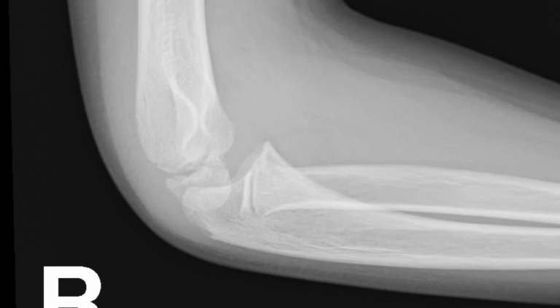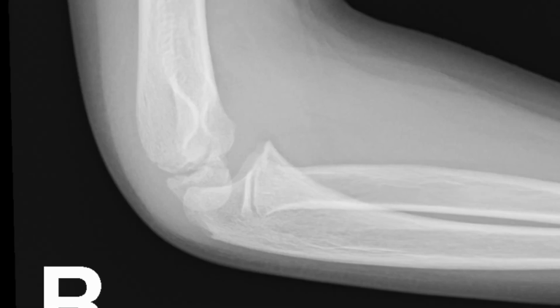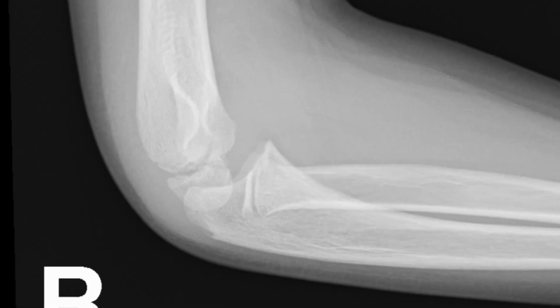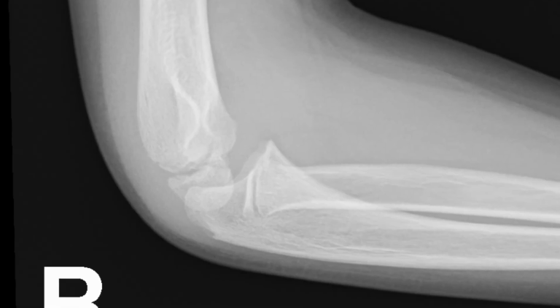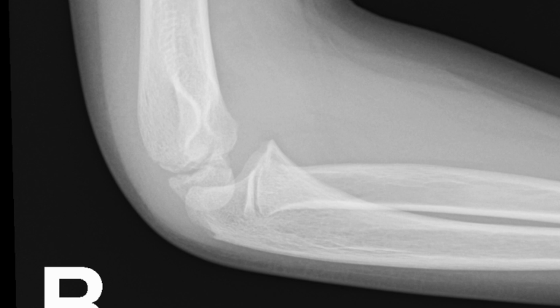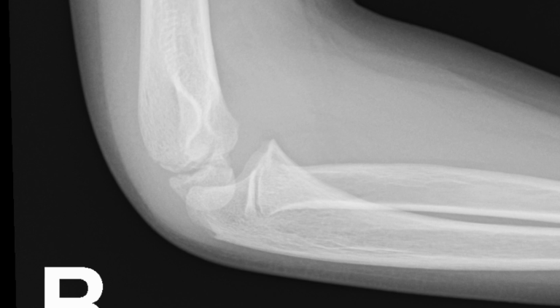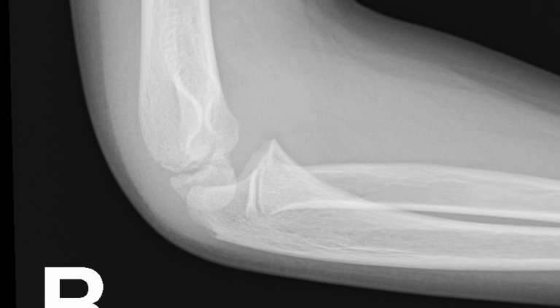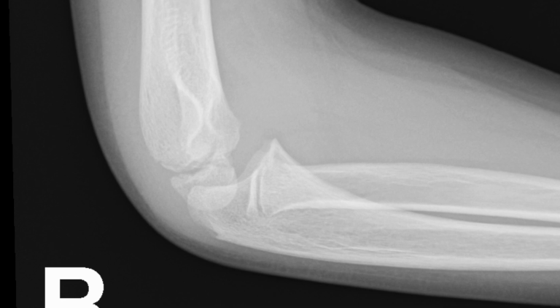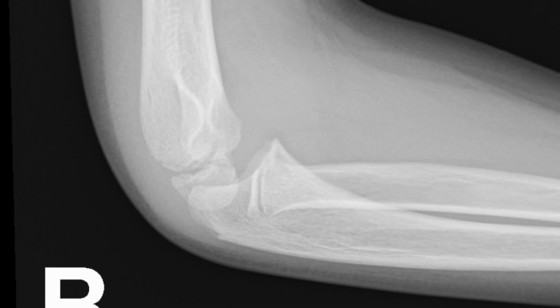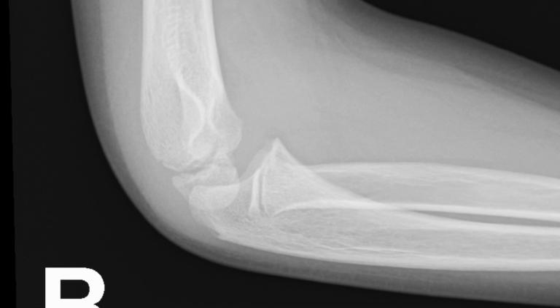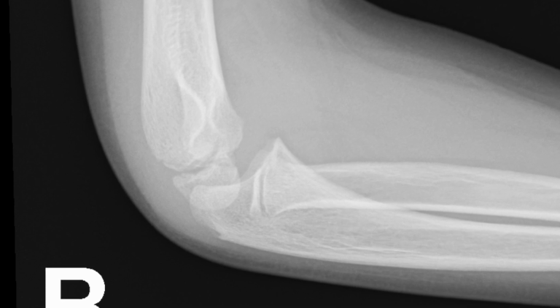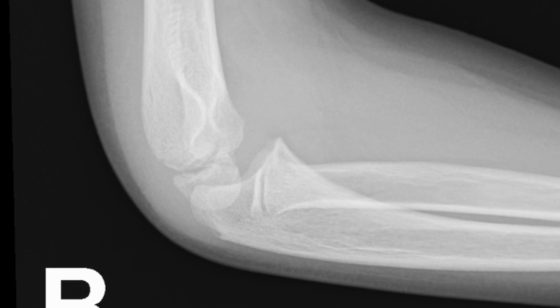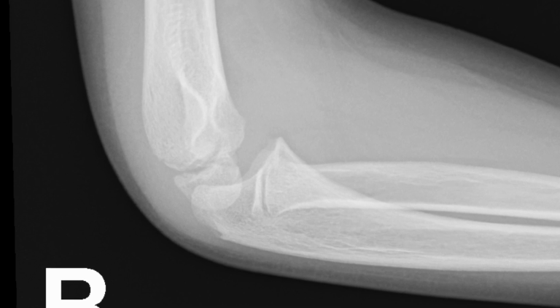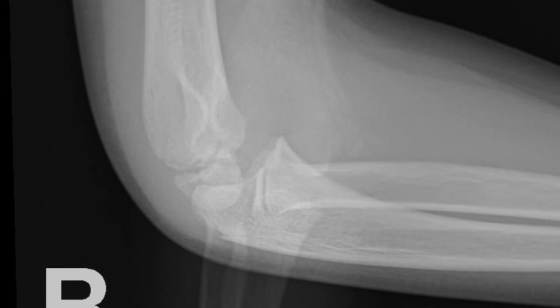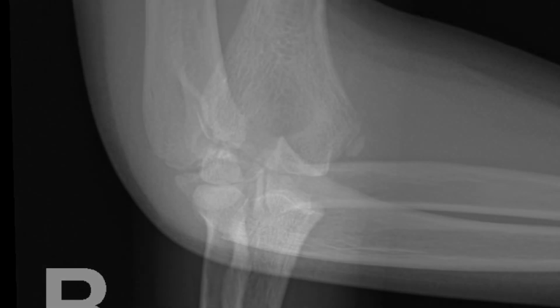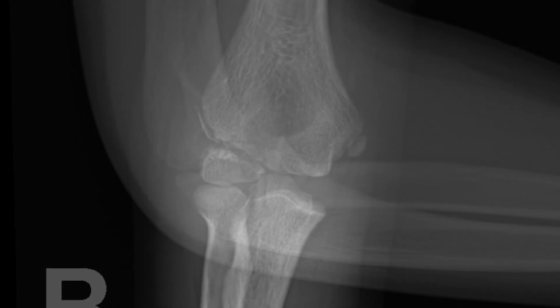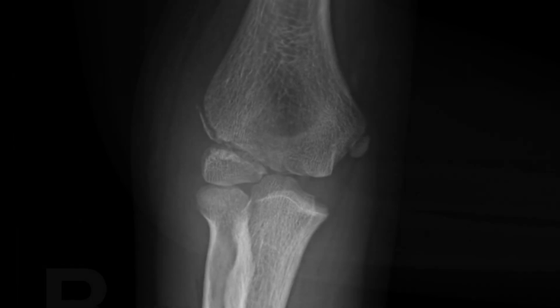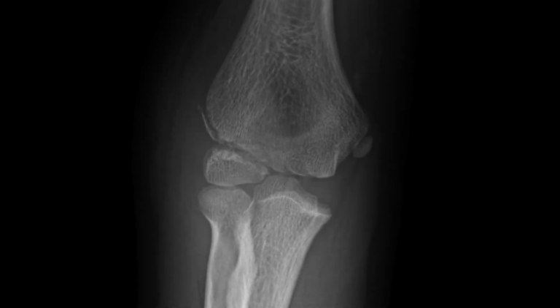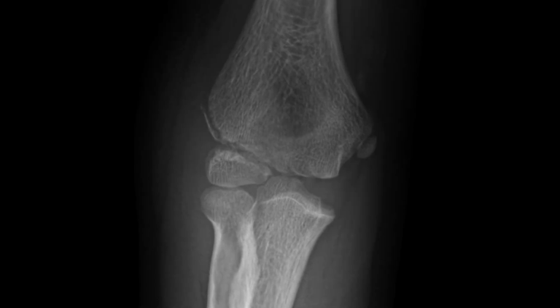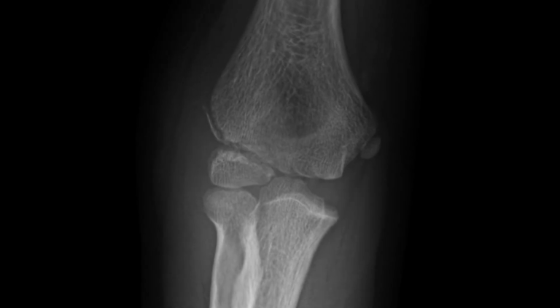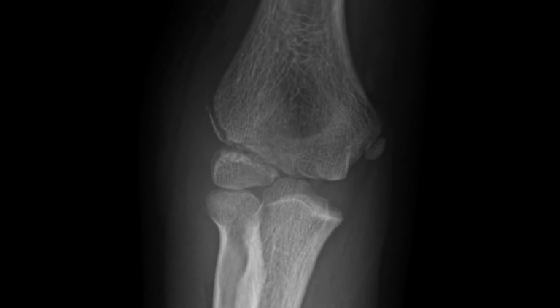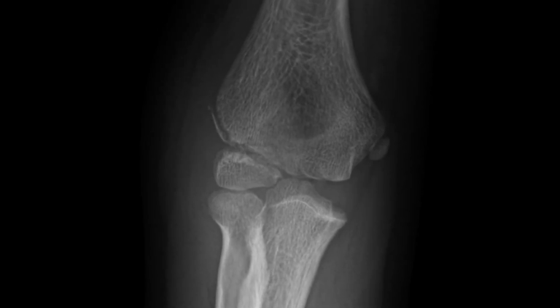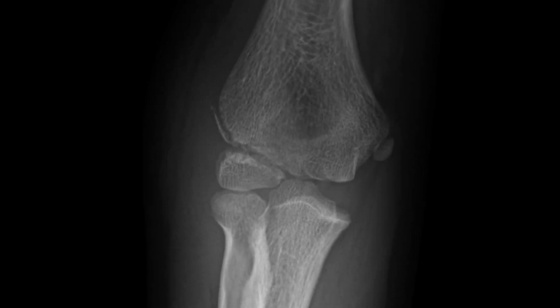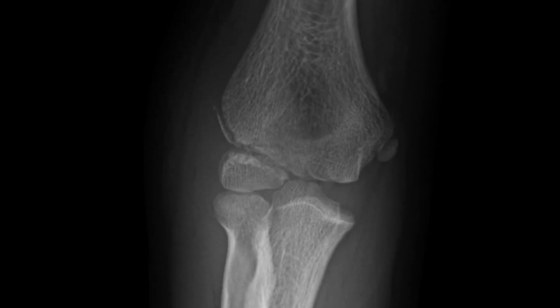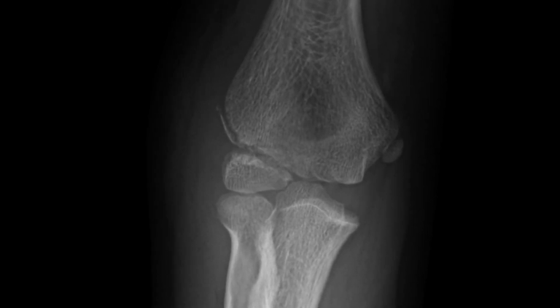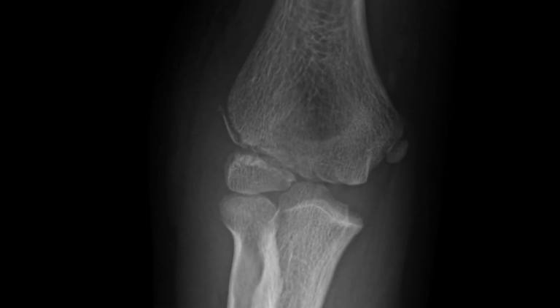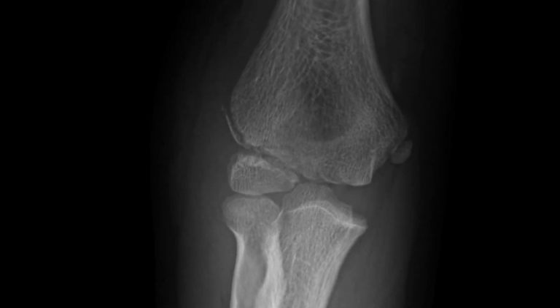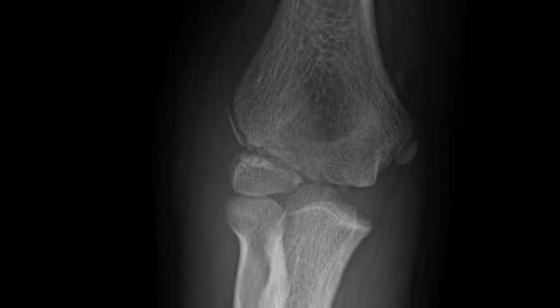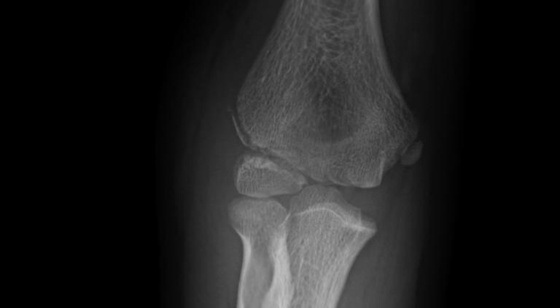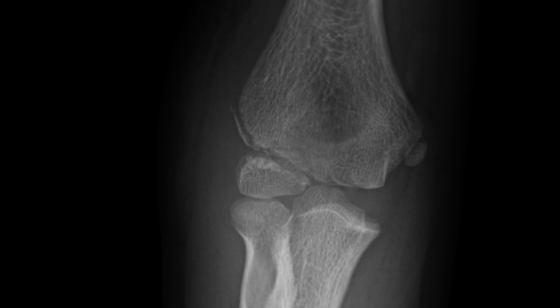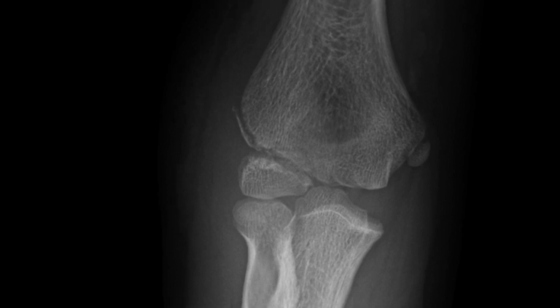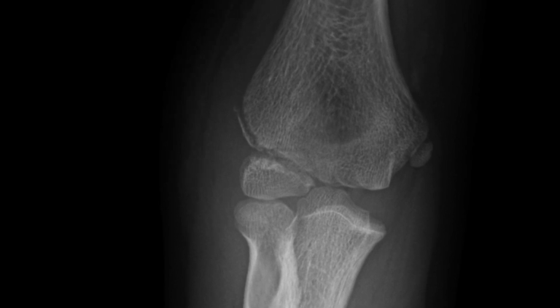The fracture is not visible on the lateral view, but can be seen clearly on the AP and the multiple oblique views that were obtained.